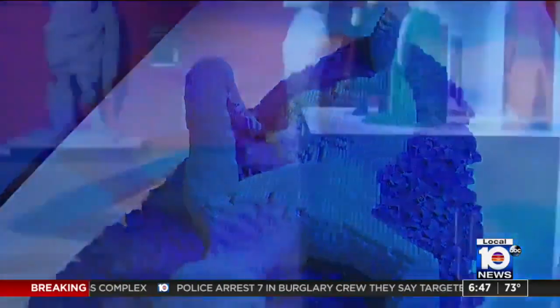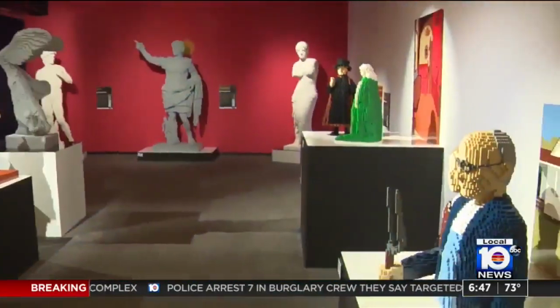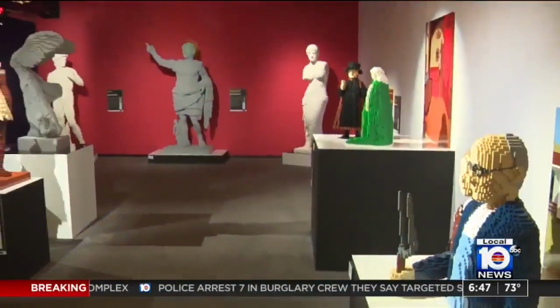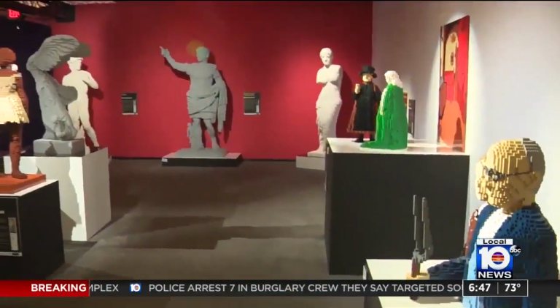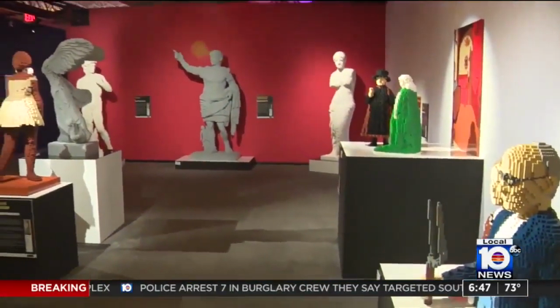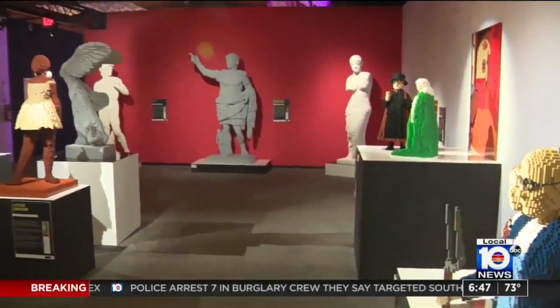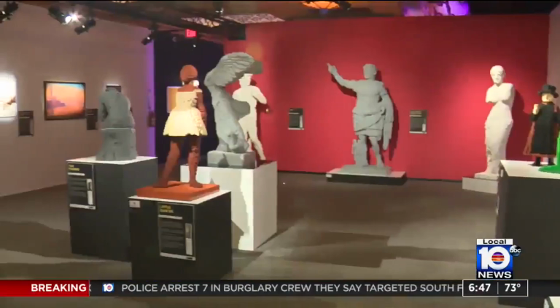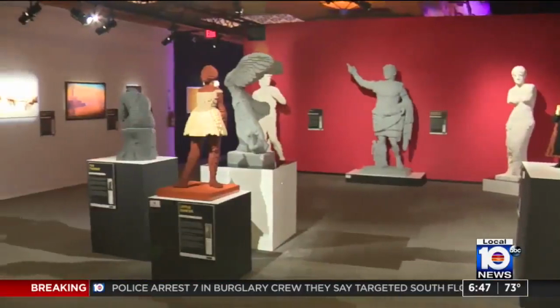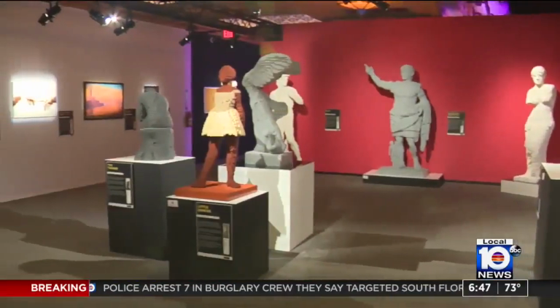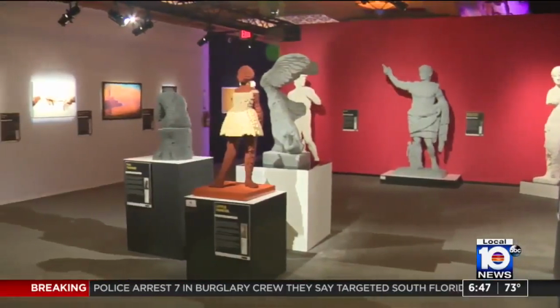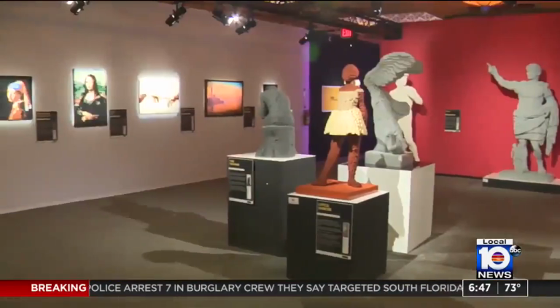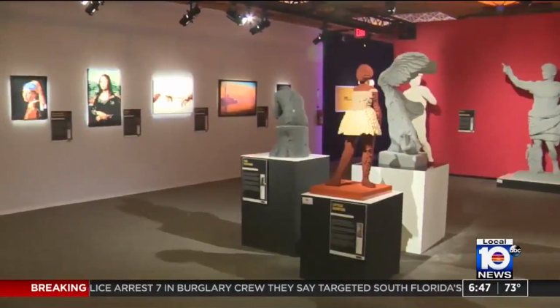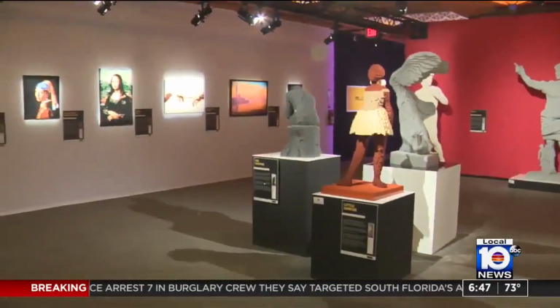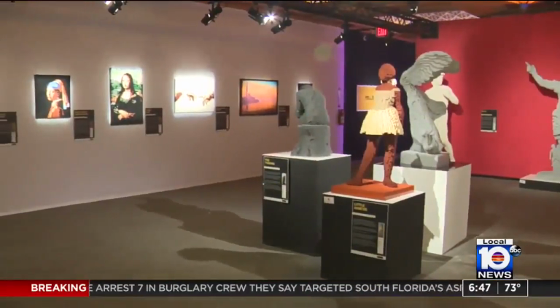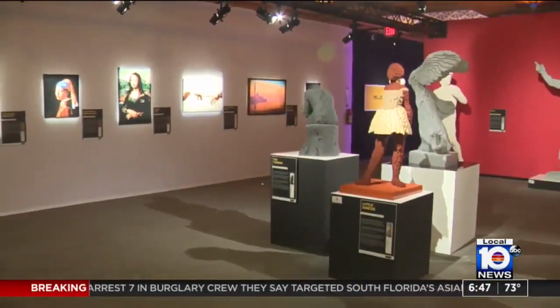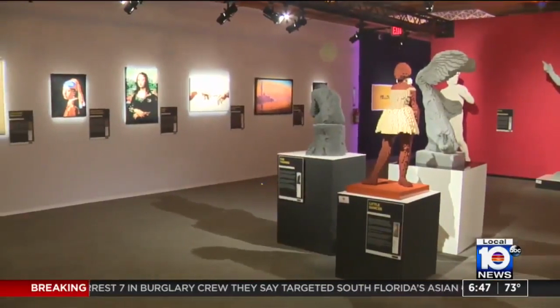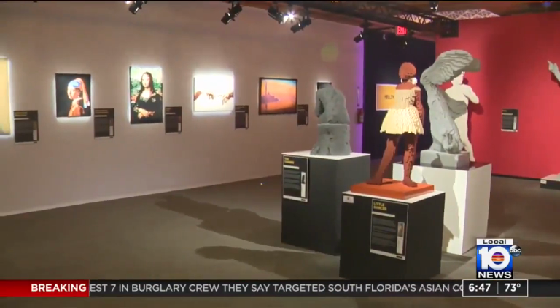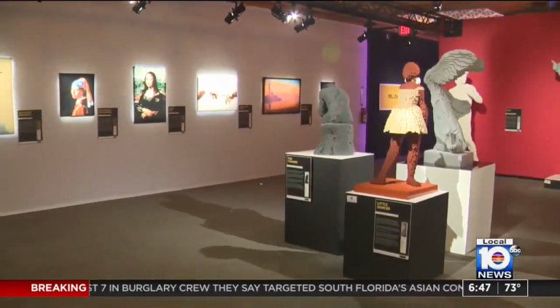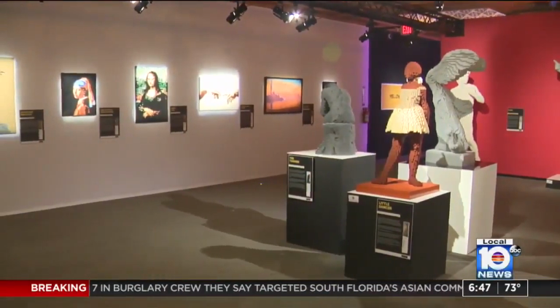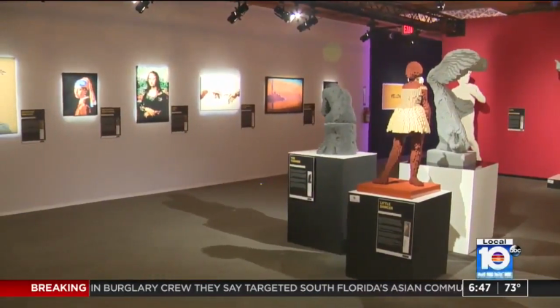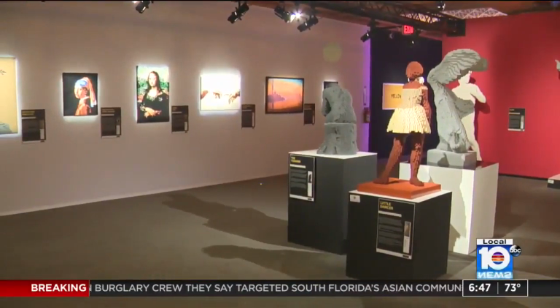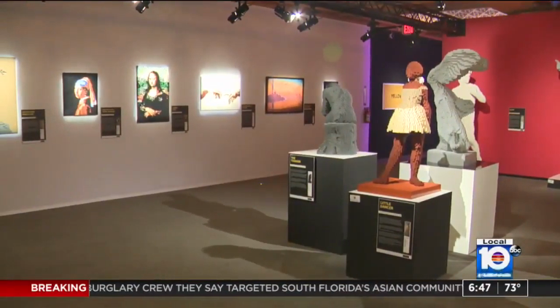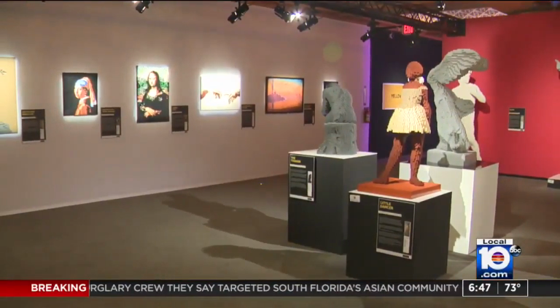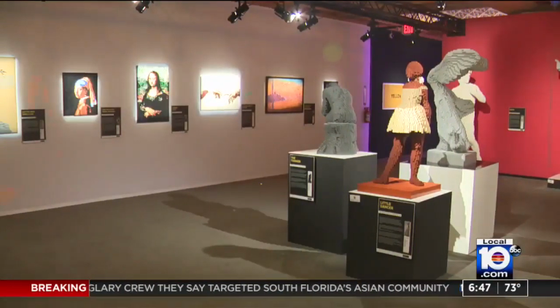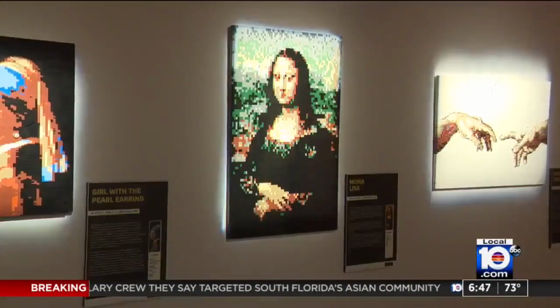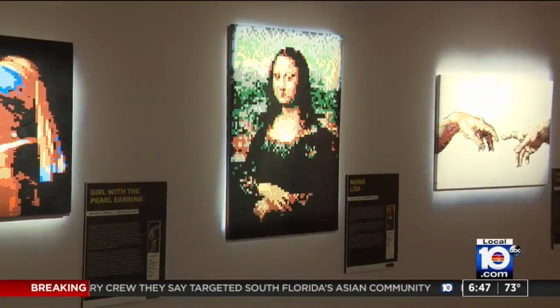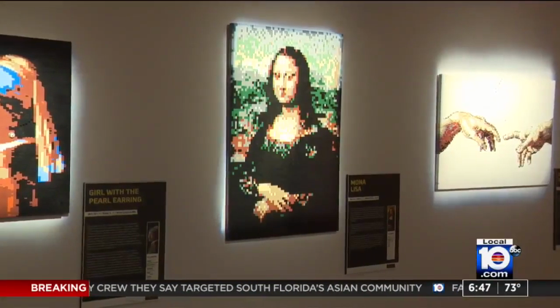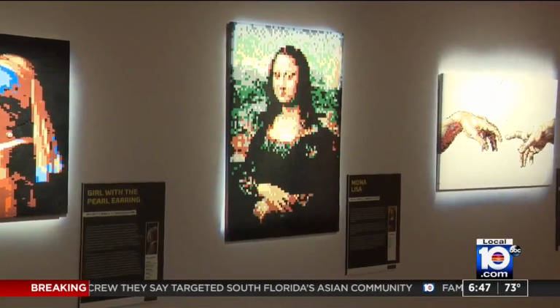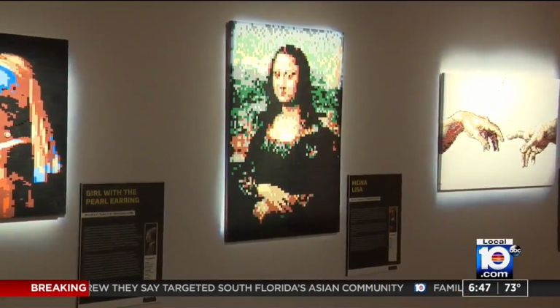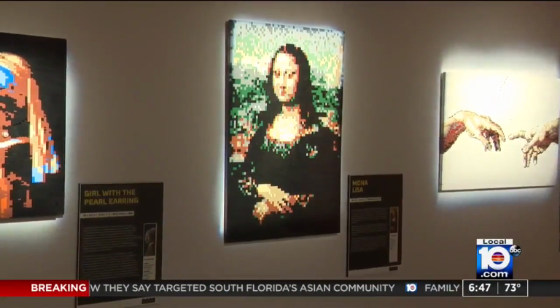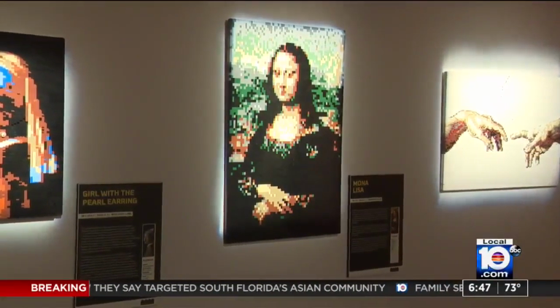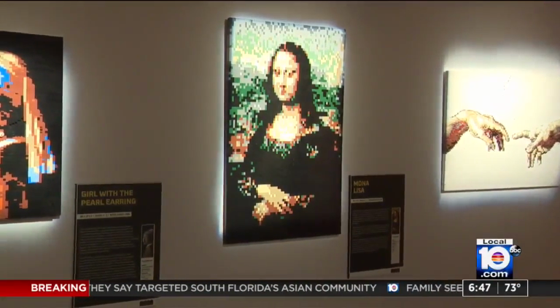And if you can't book that trip to Paris, the Mona Lisa has come to you — the Lego version, that is.